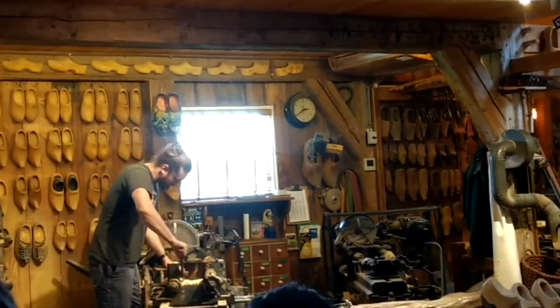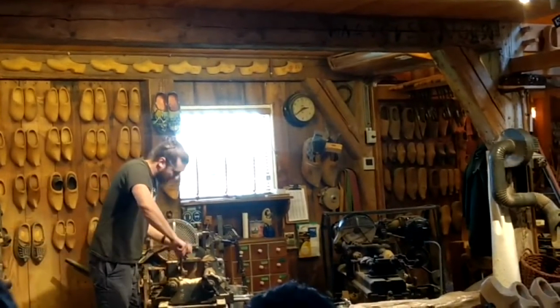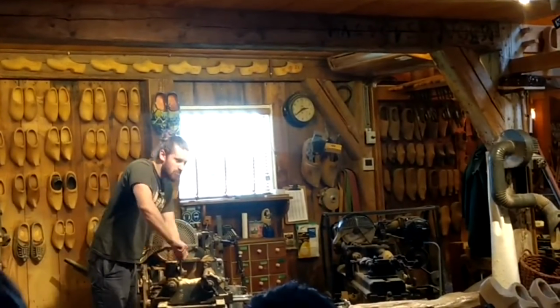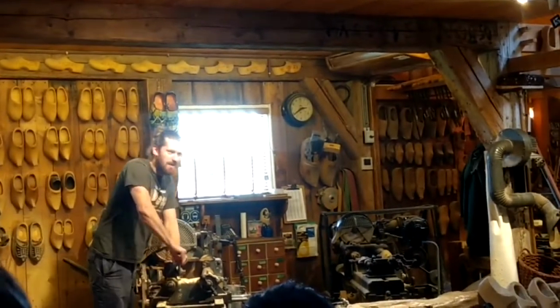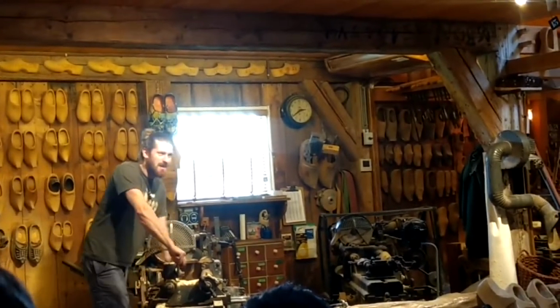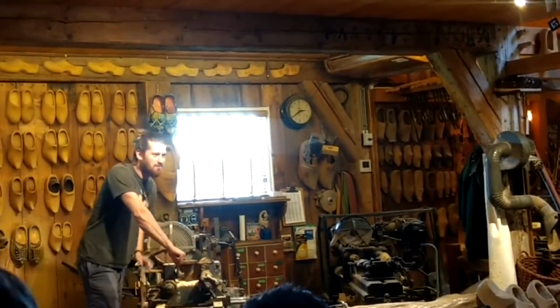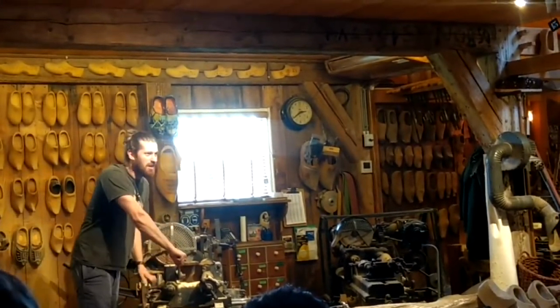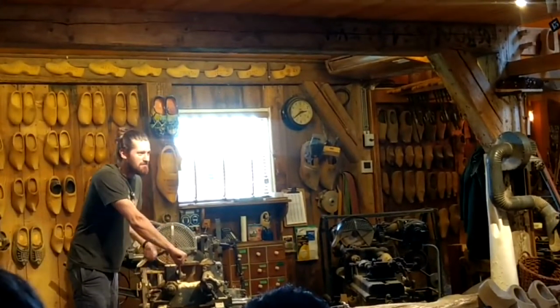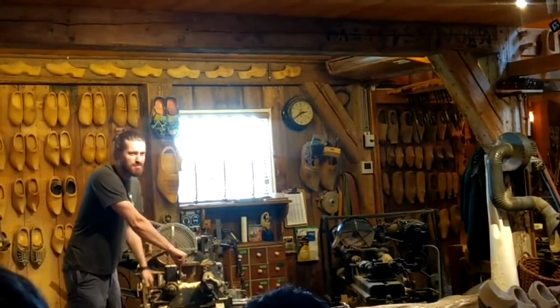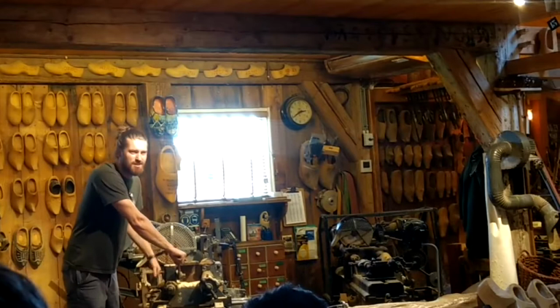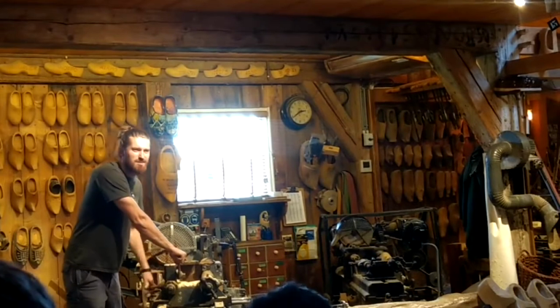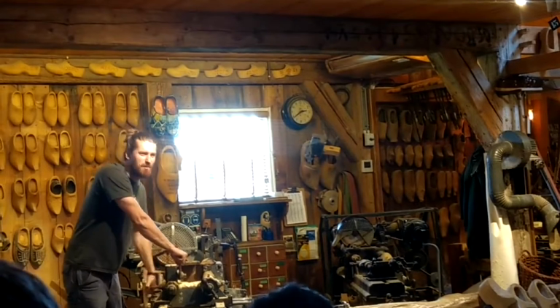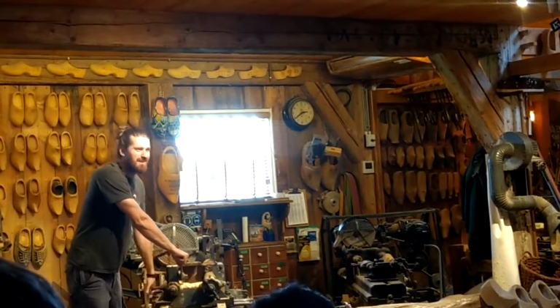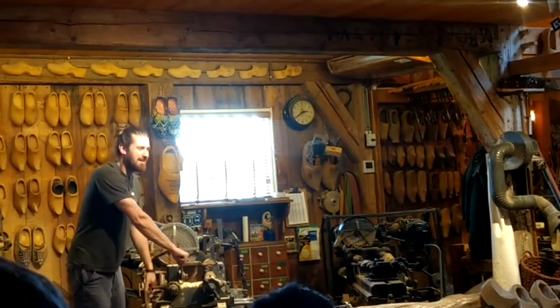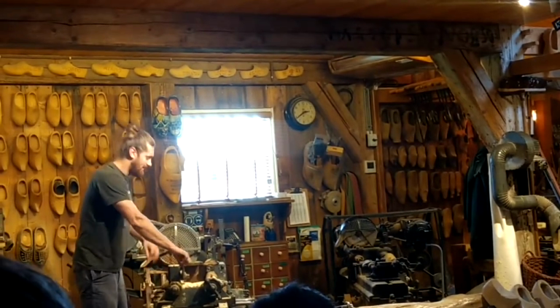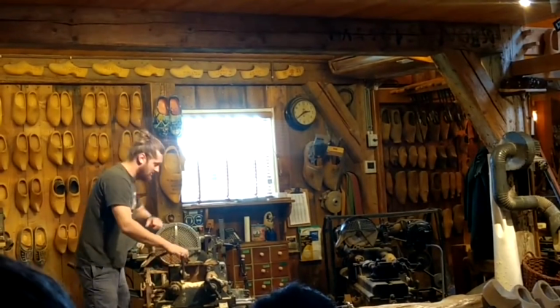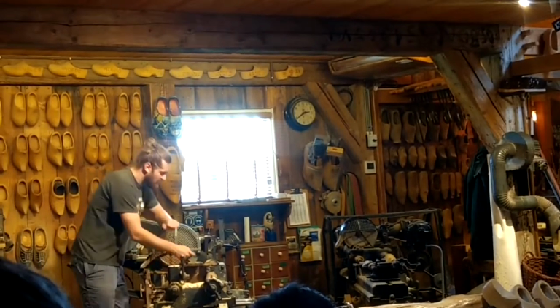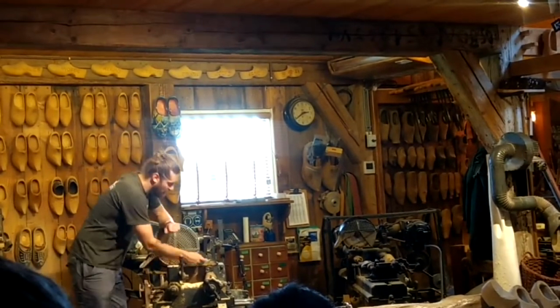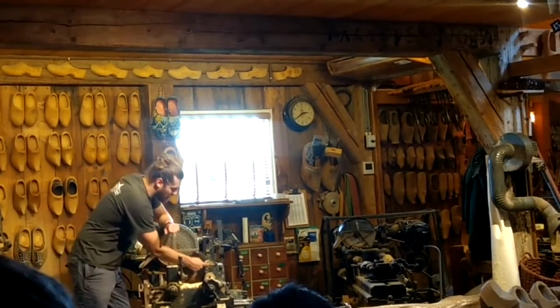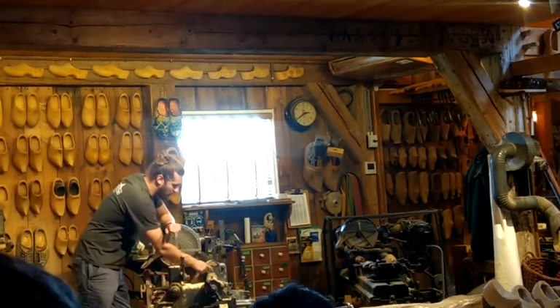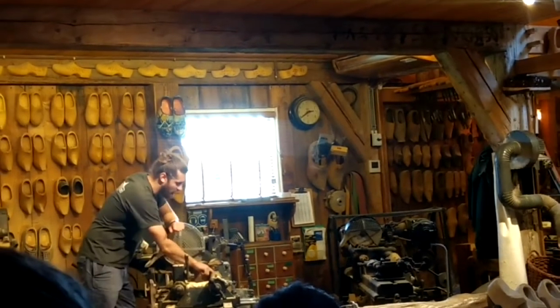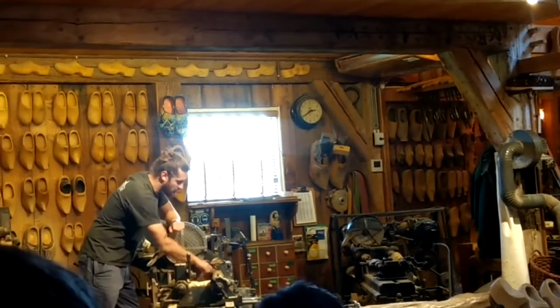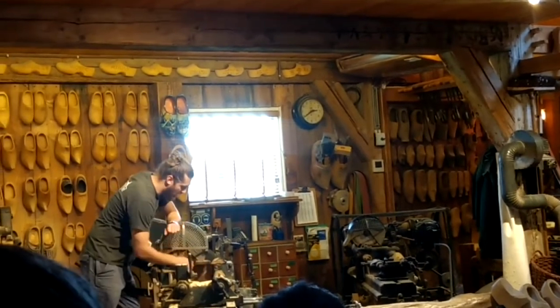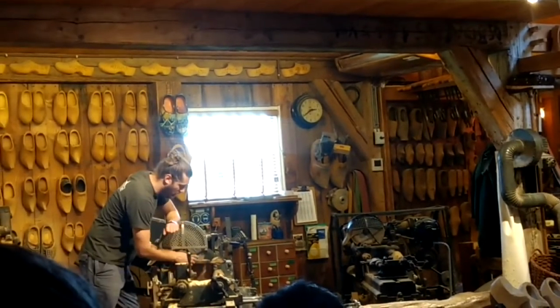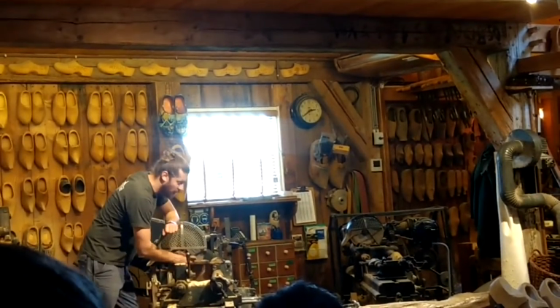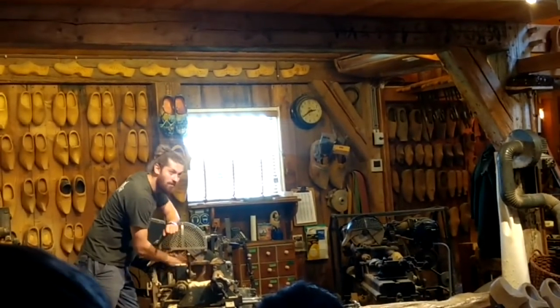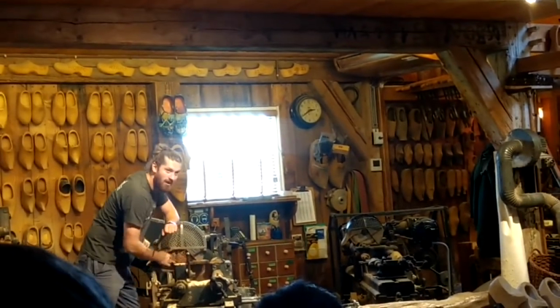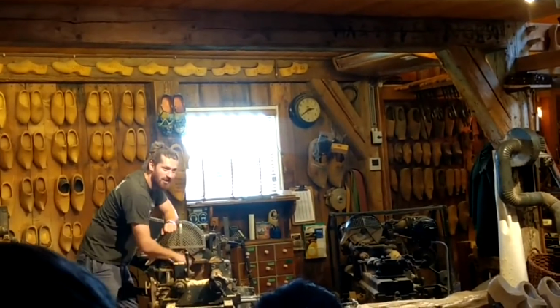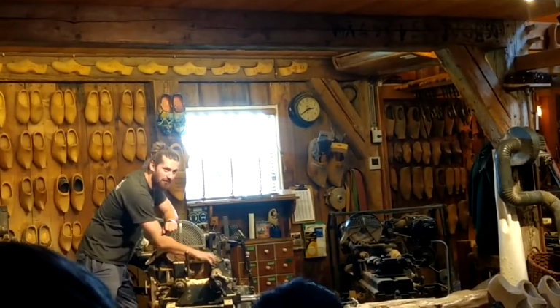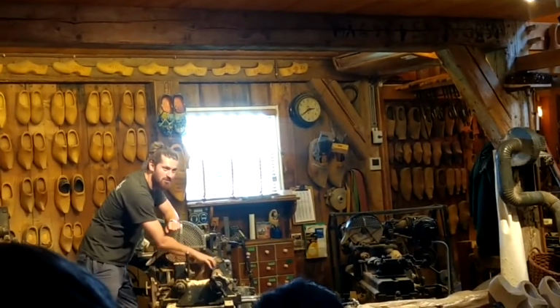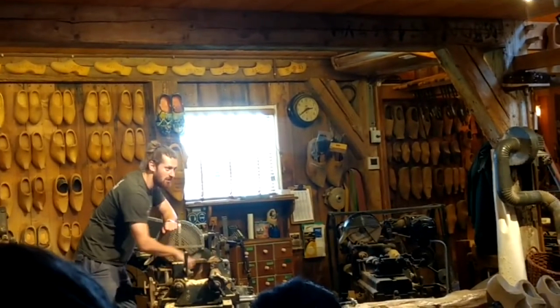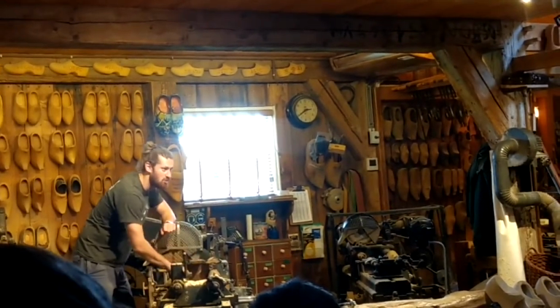She makes the outside using the same system as duplicating keys: this part follows the model, and the knives cut out the same shape.